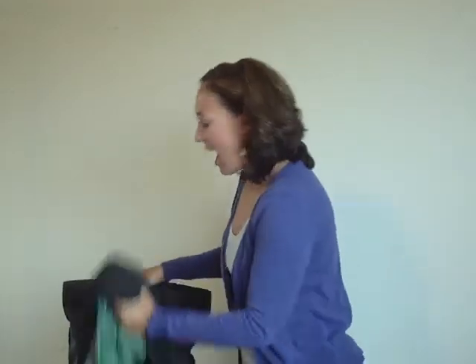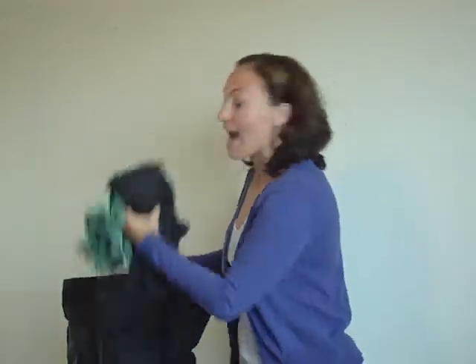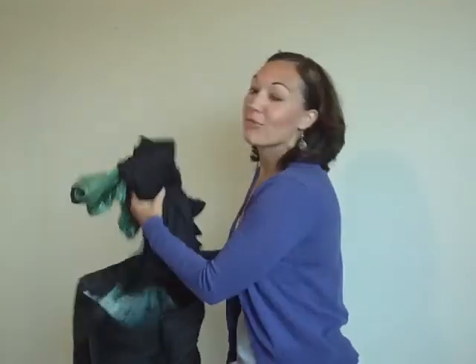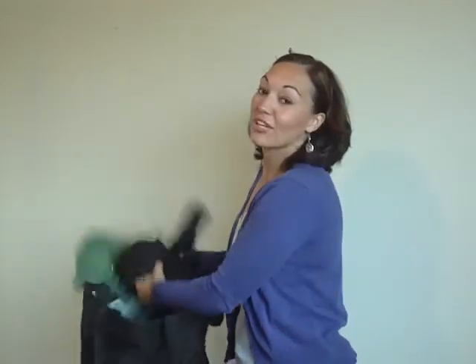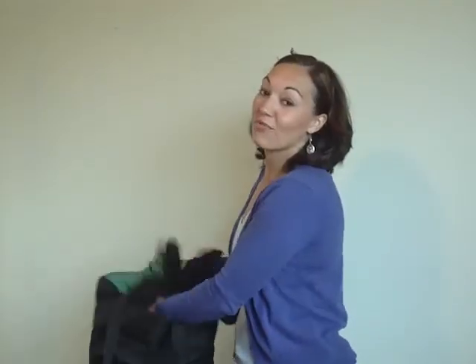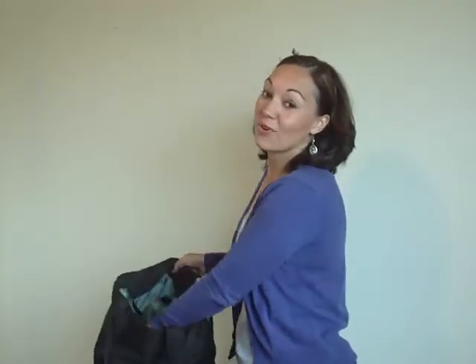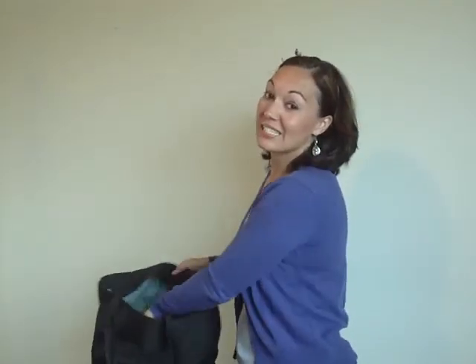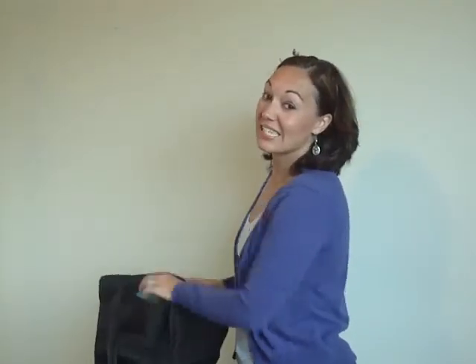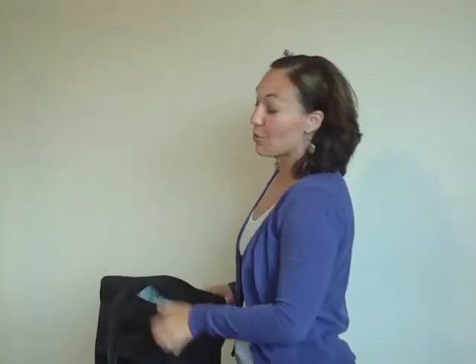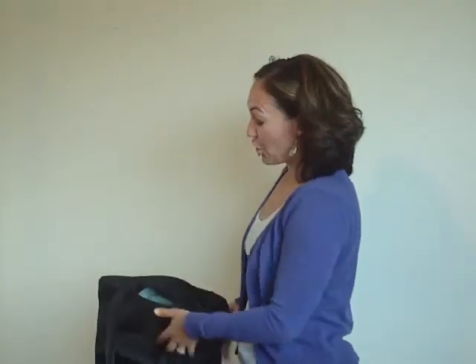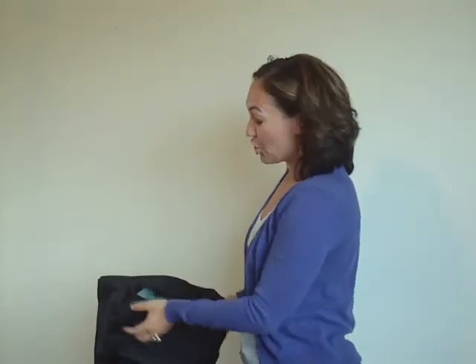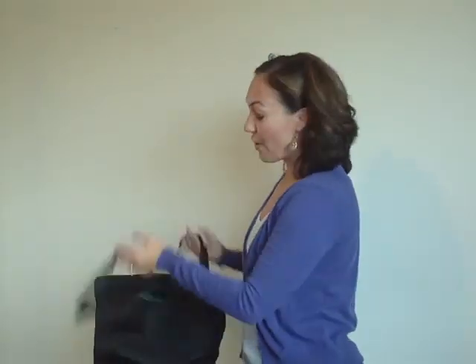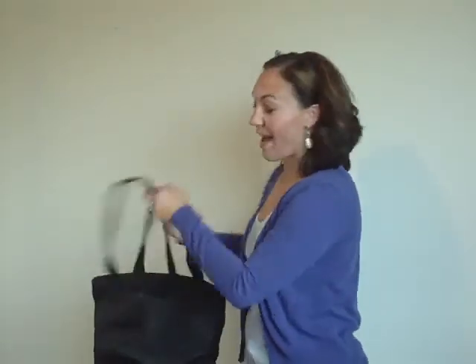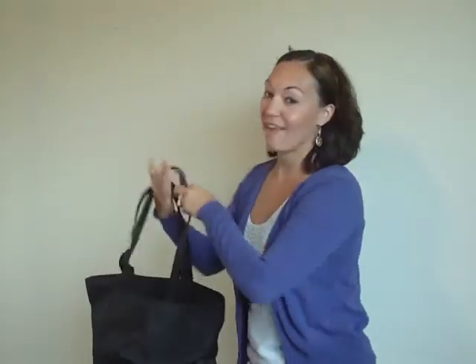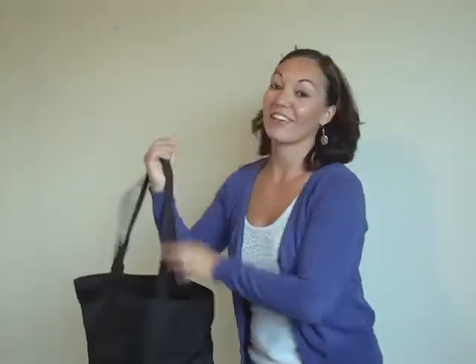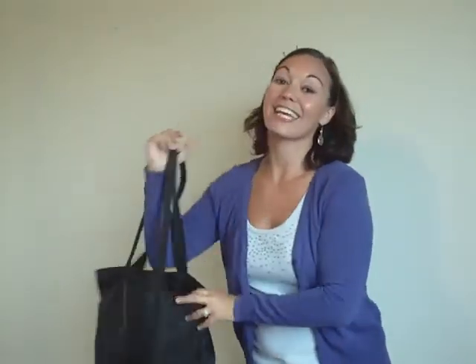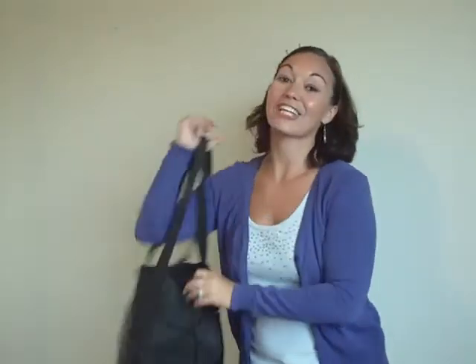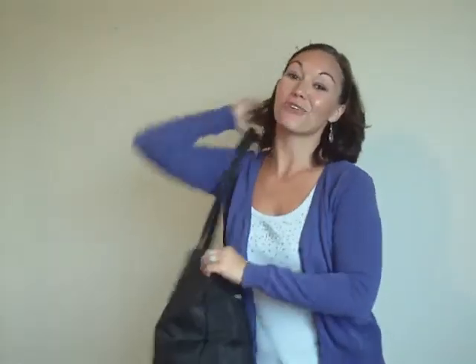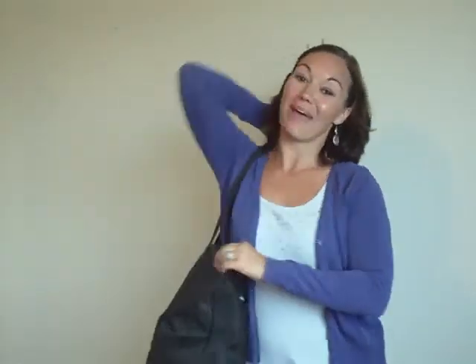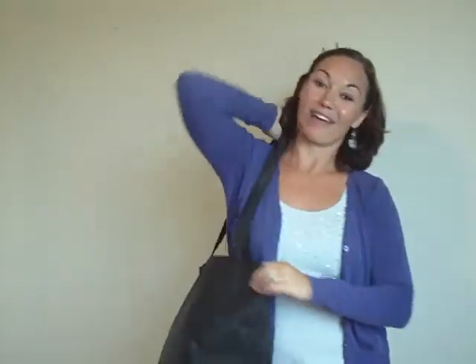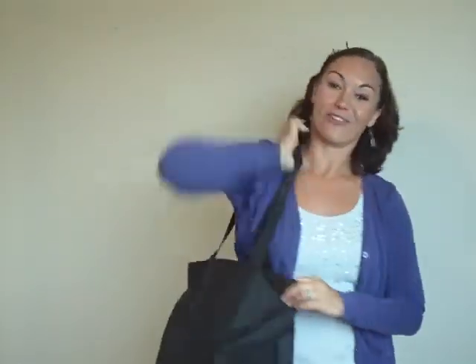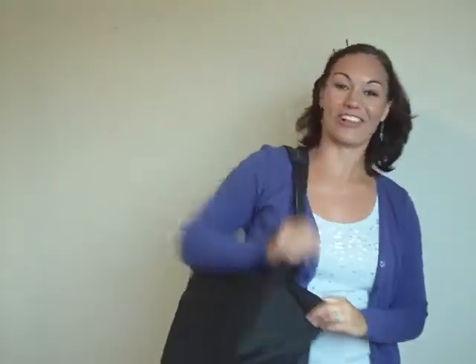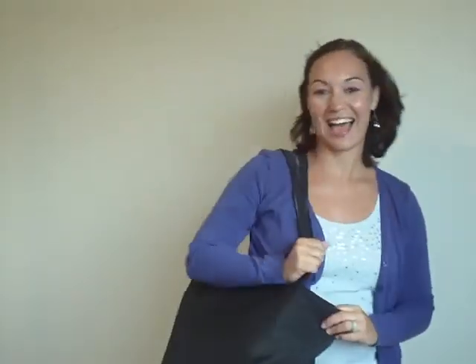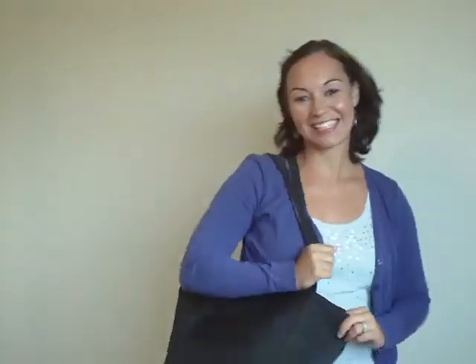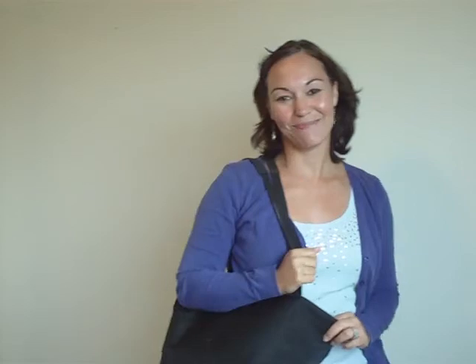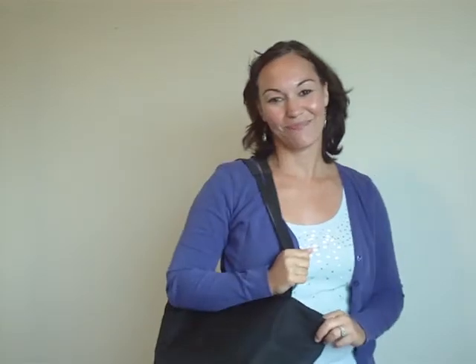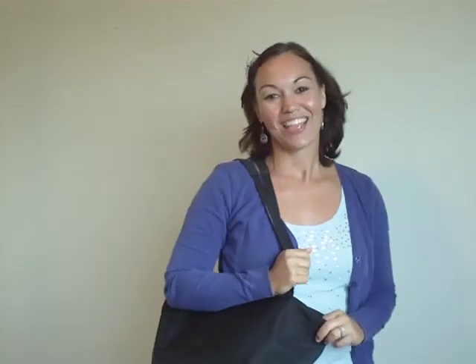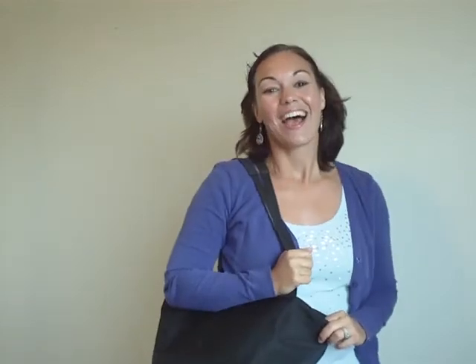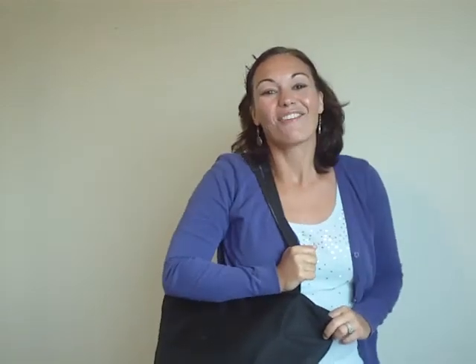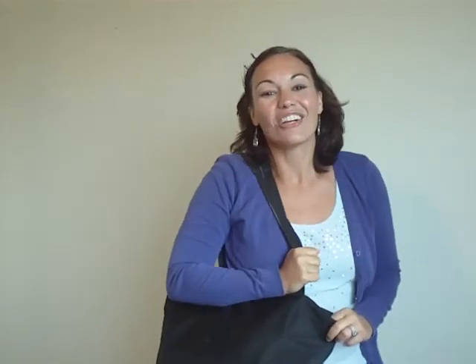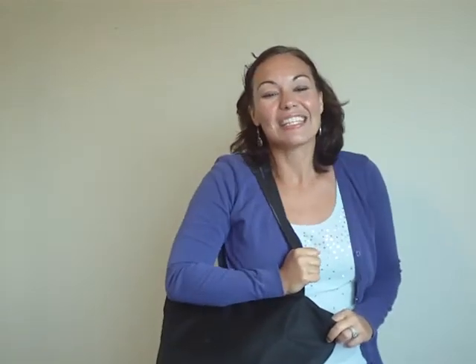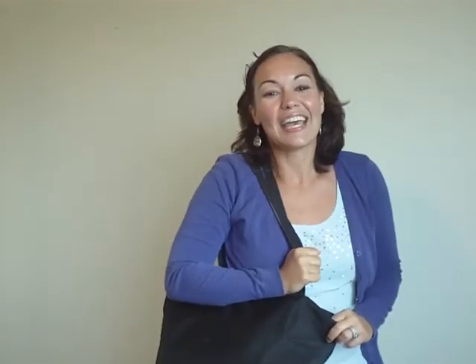I'm looking forward to seeing what you have in your bag for class. Have a great day.